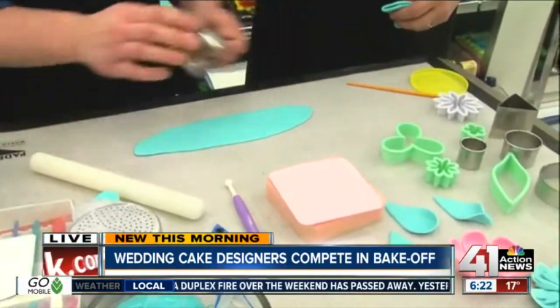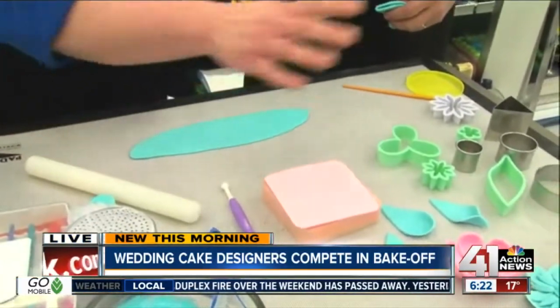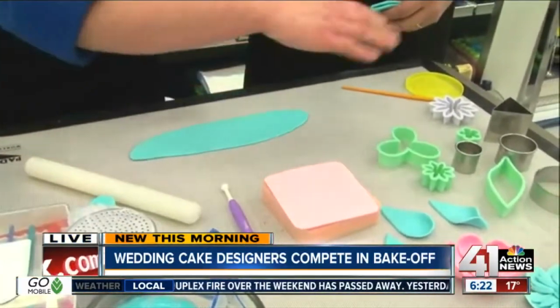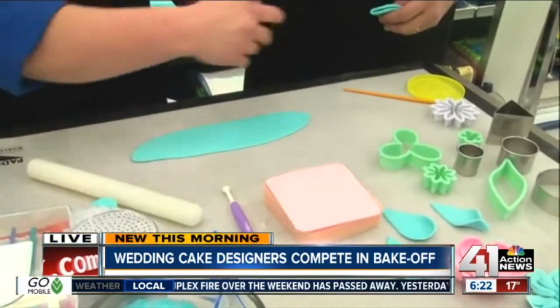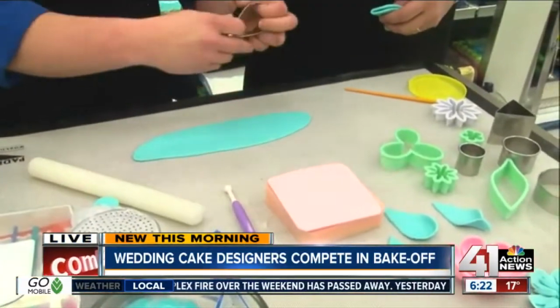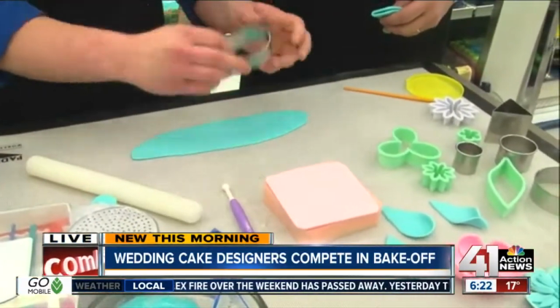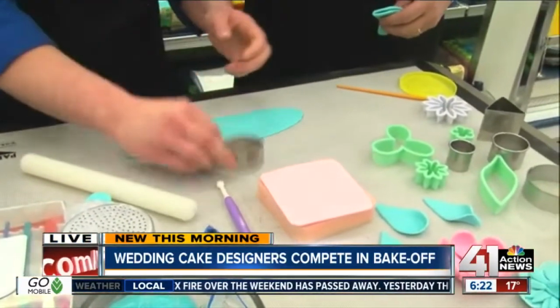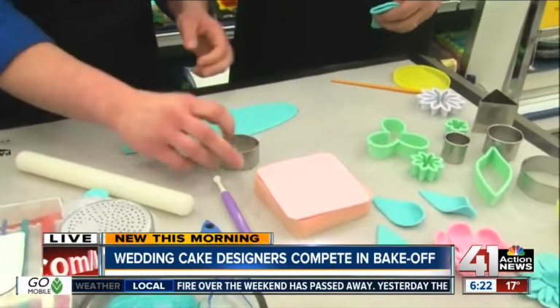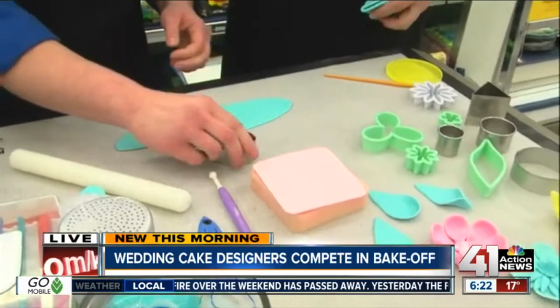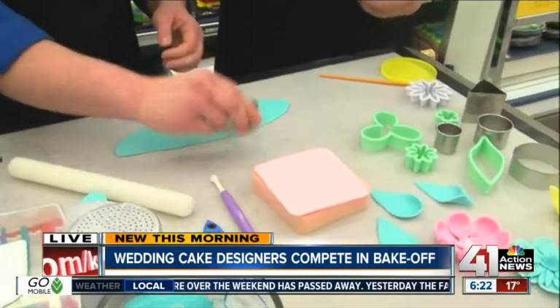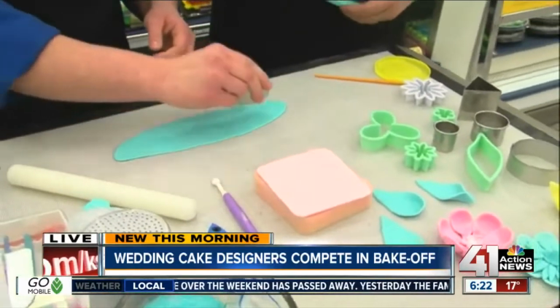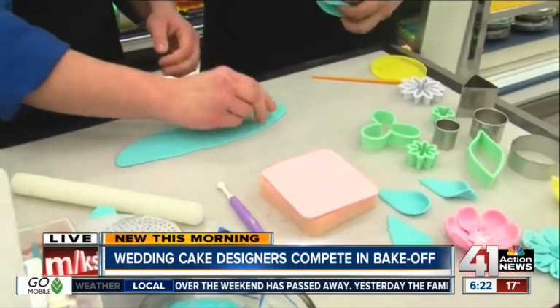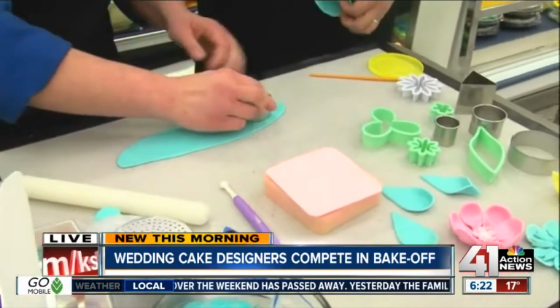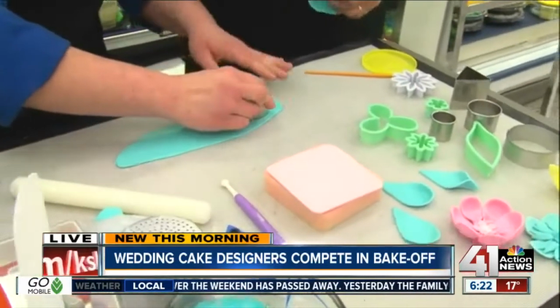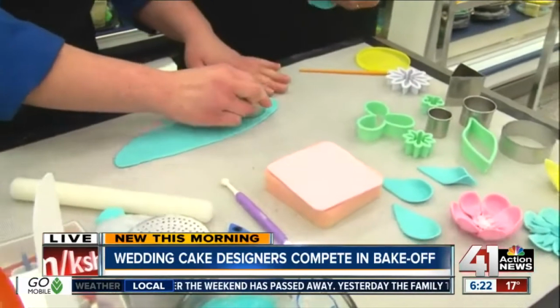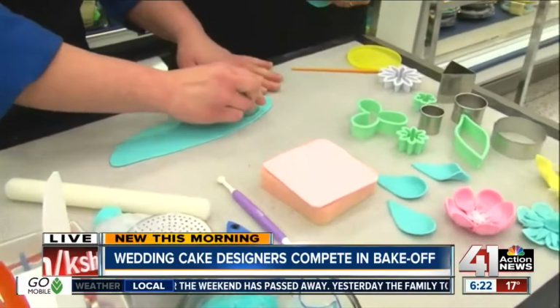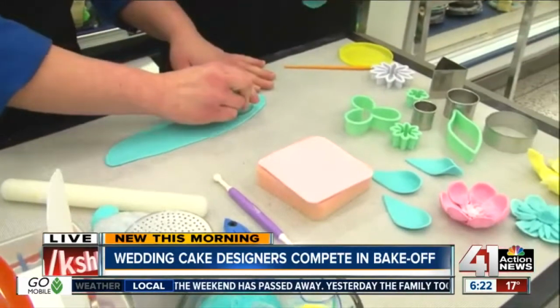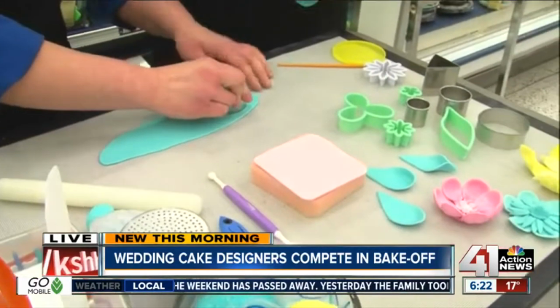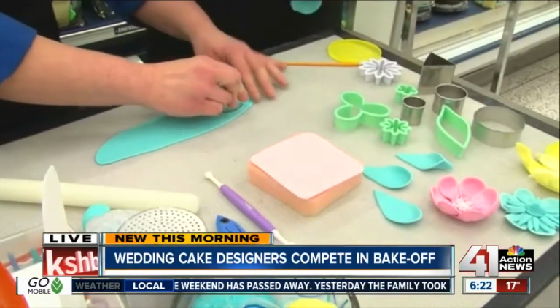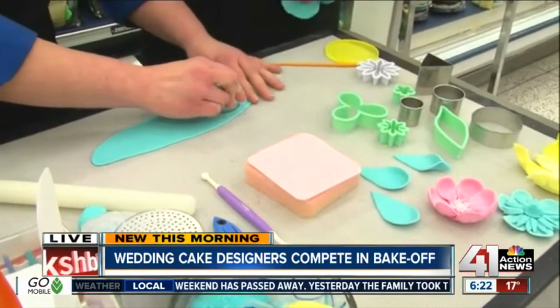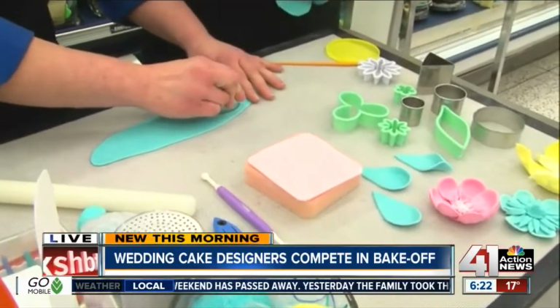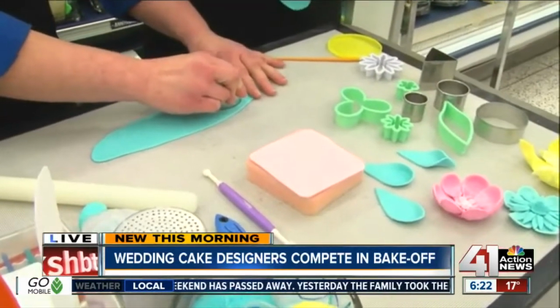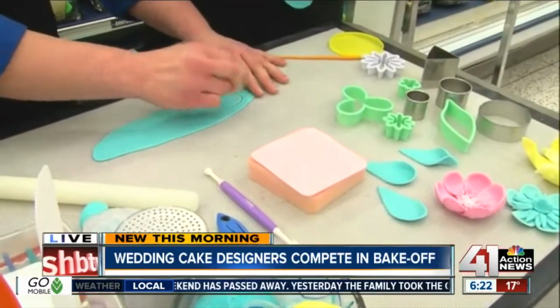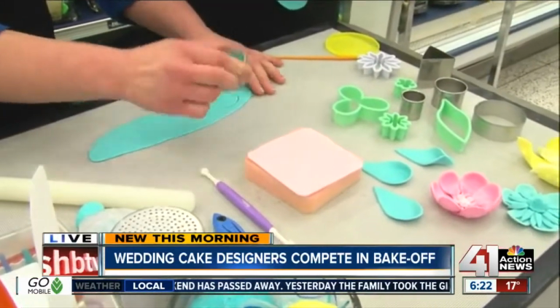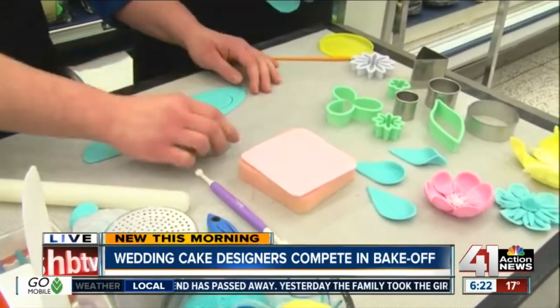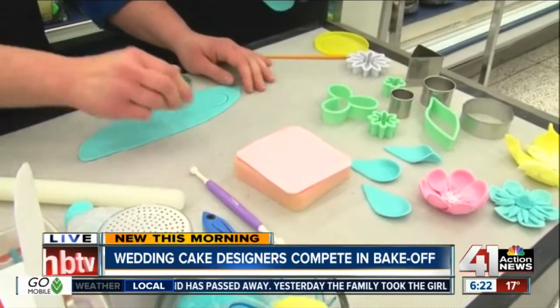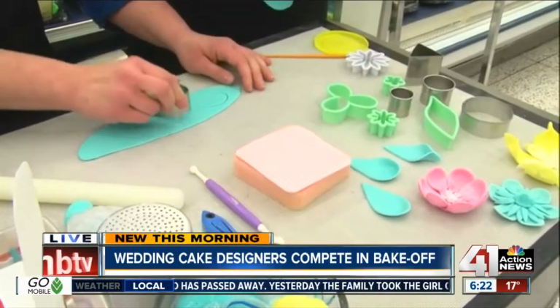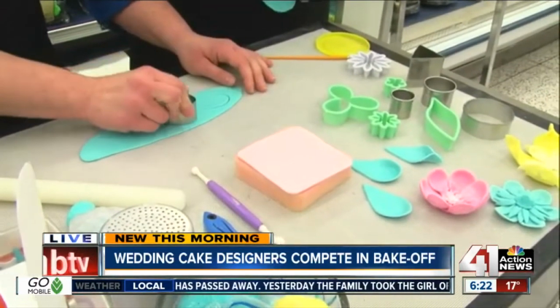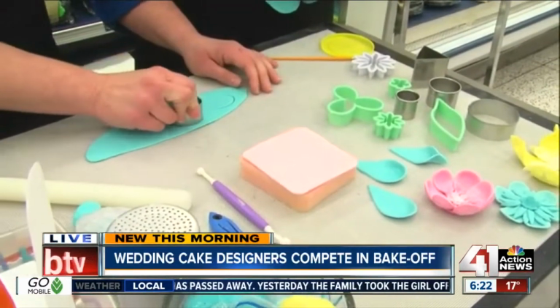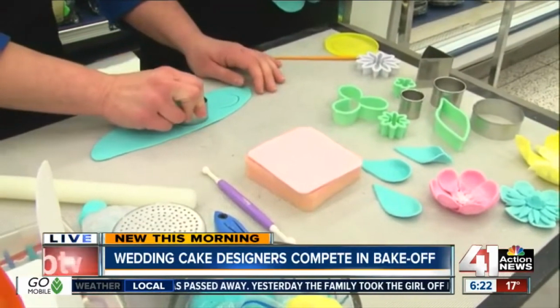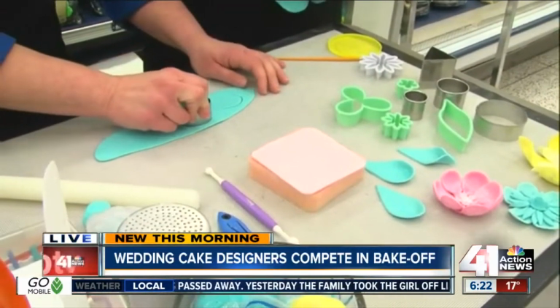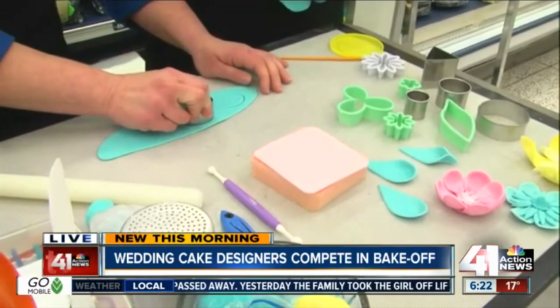And here are some cutters. We're going to take this cutter and just make some petals. Beautiful.